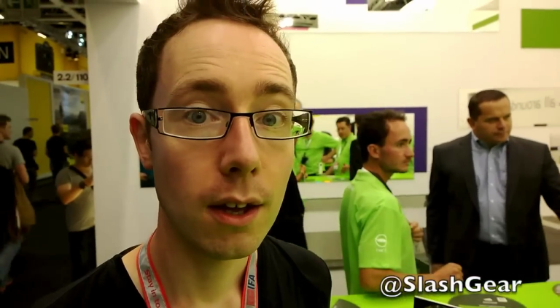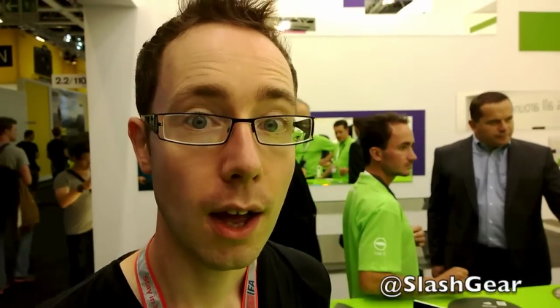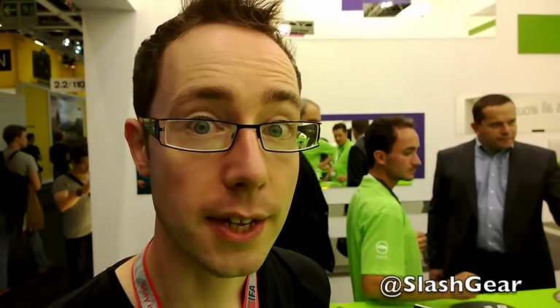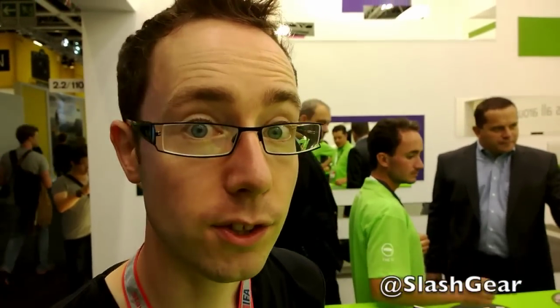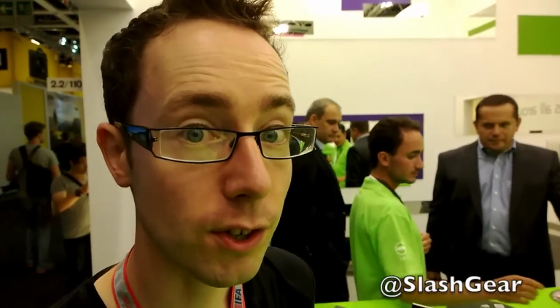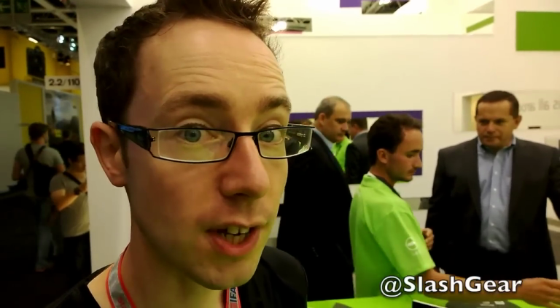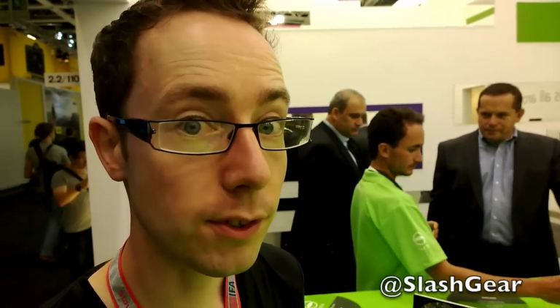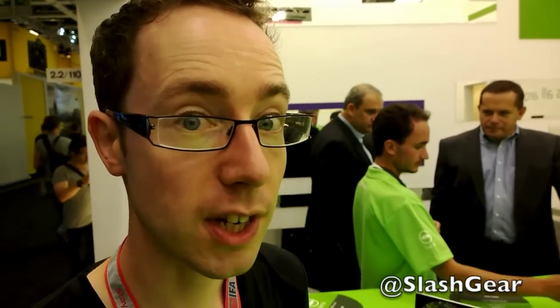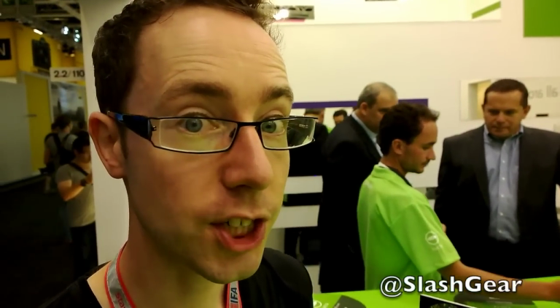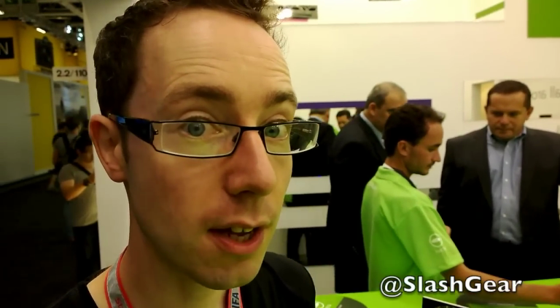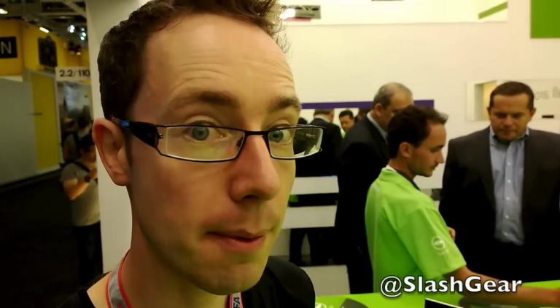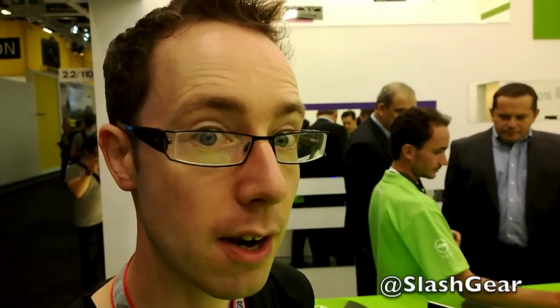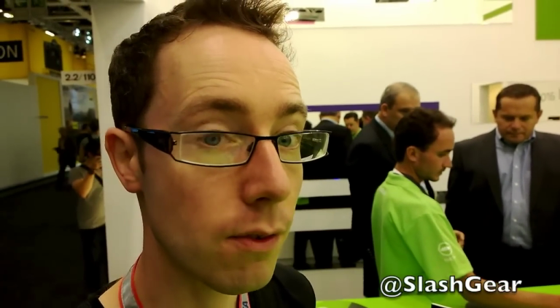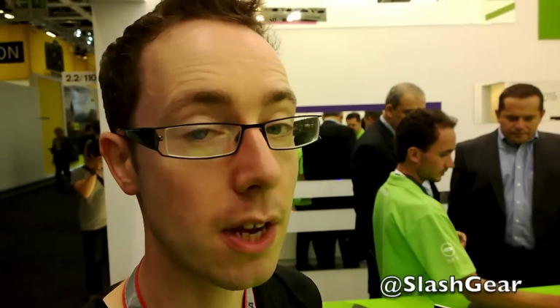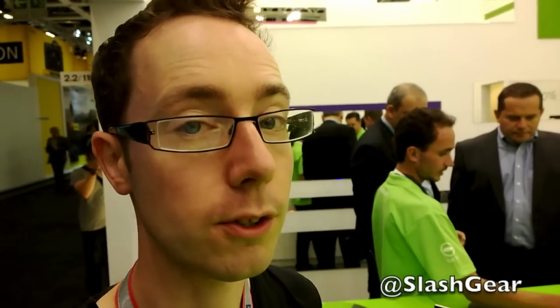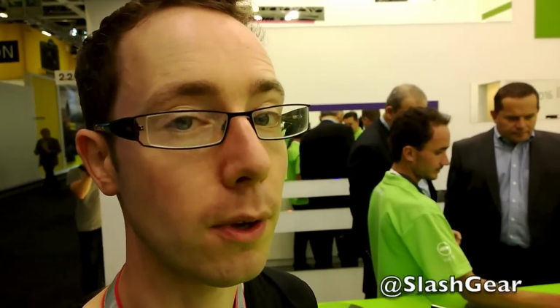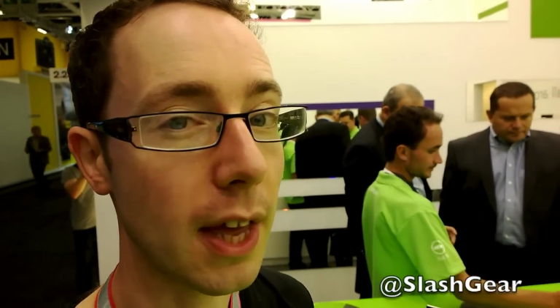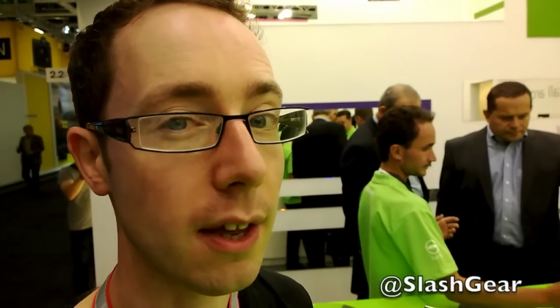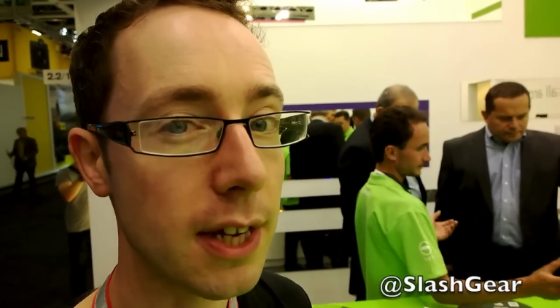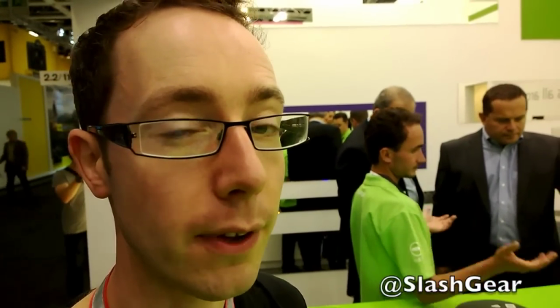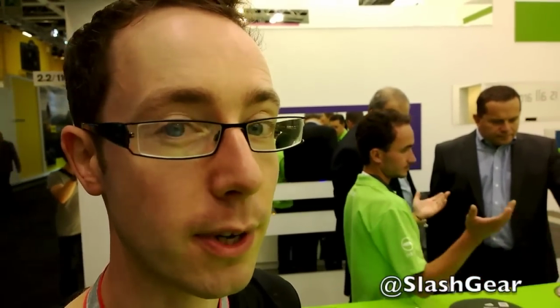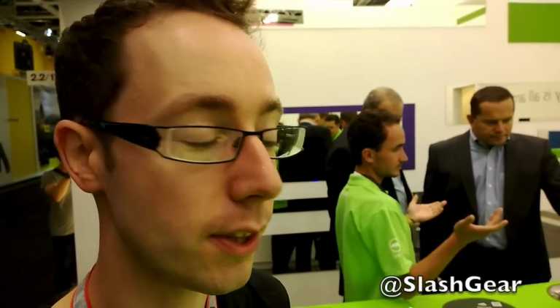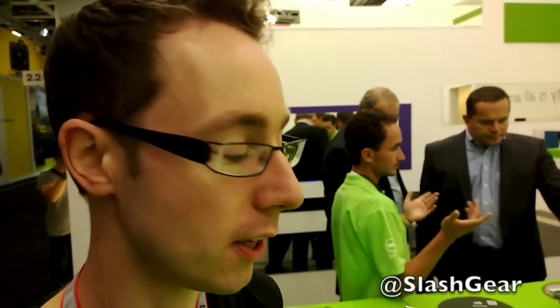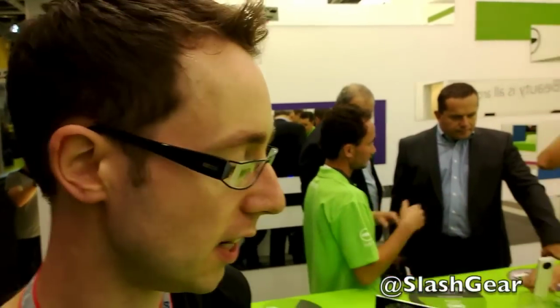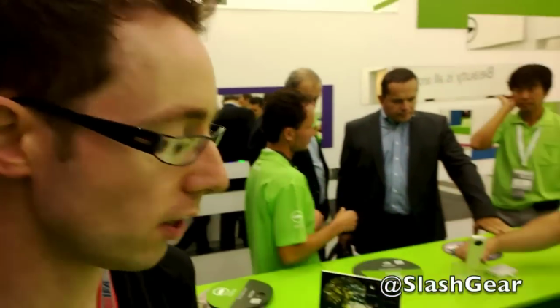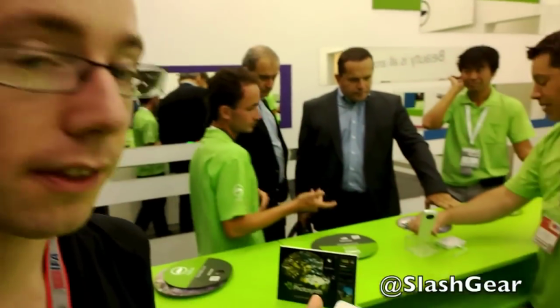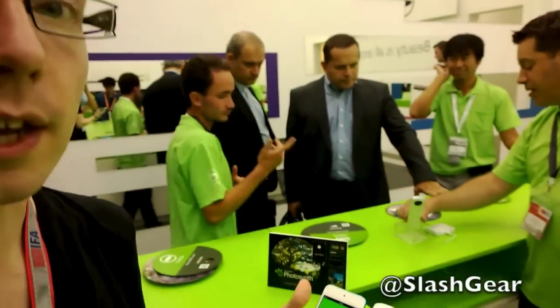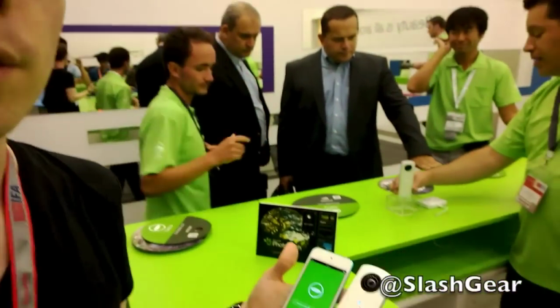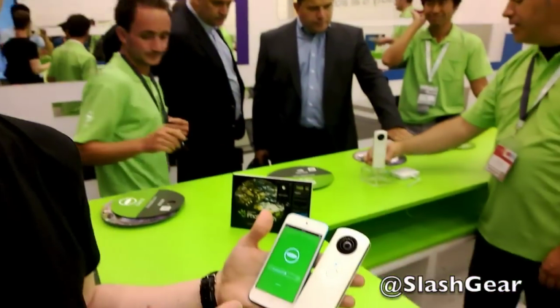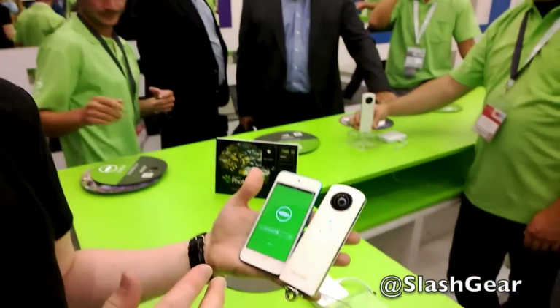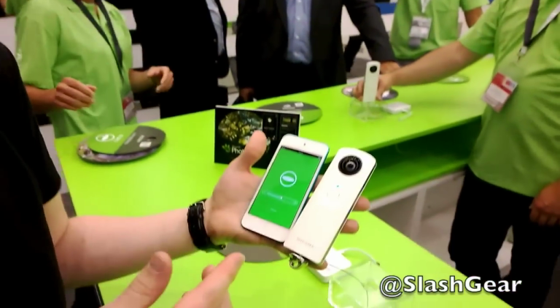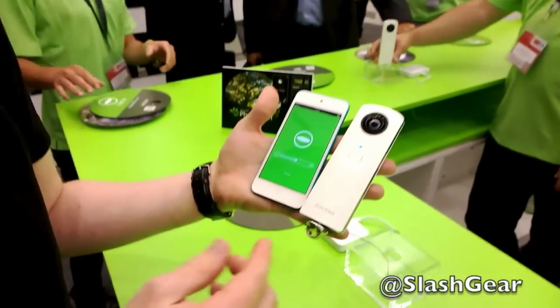Hi, this is Chris Davis, and I'm here at Ricoh's booth at IFA 2013 looking at their new Theta camera.